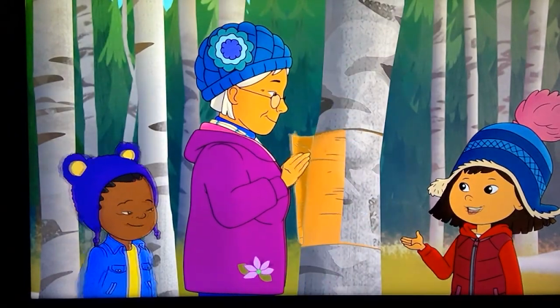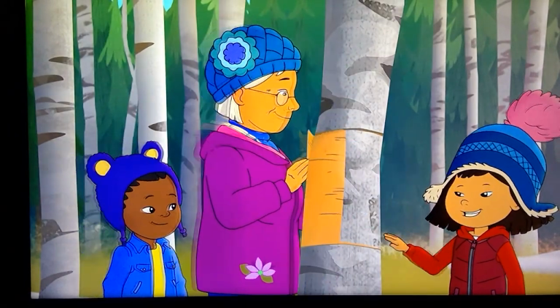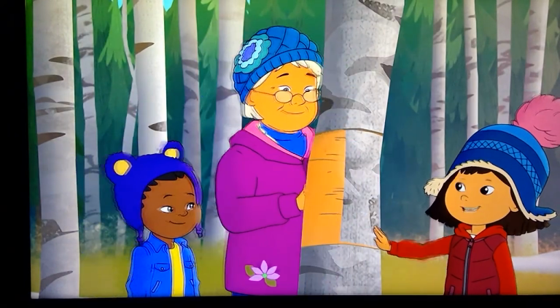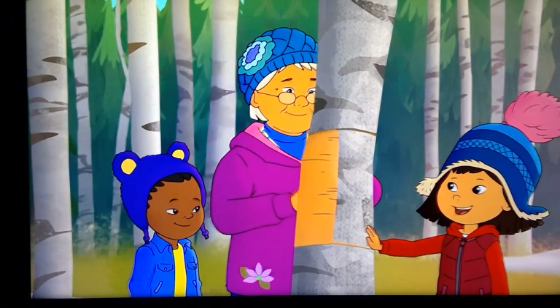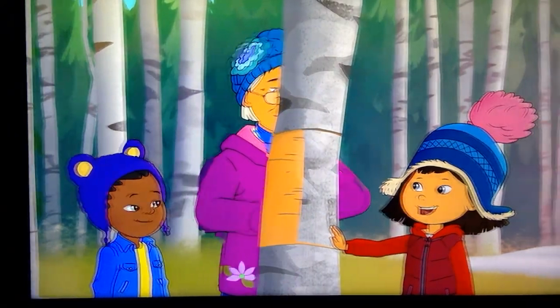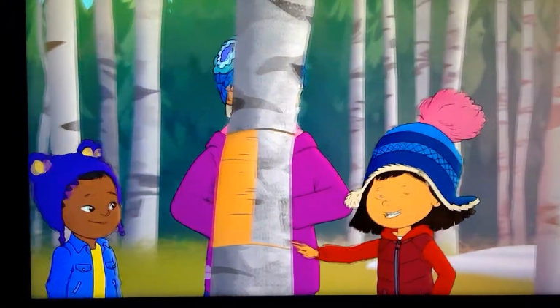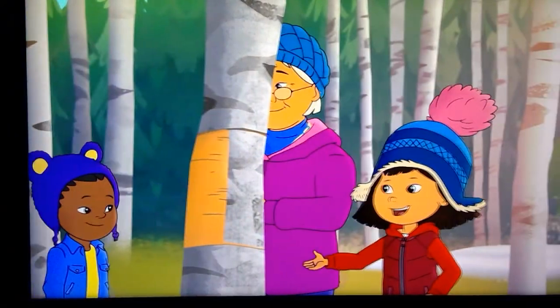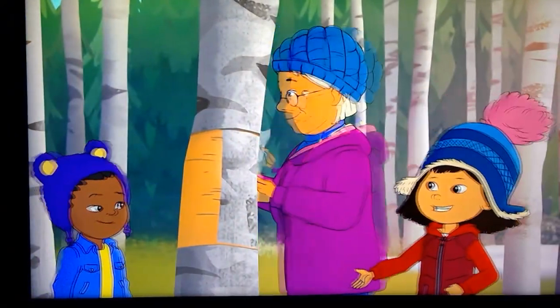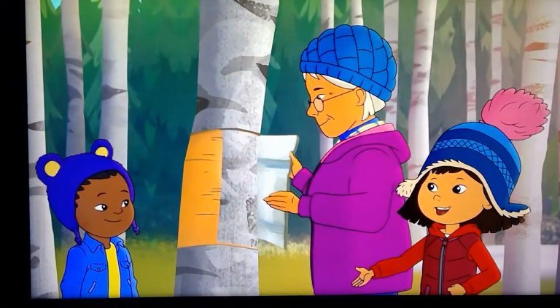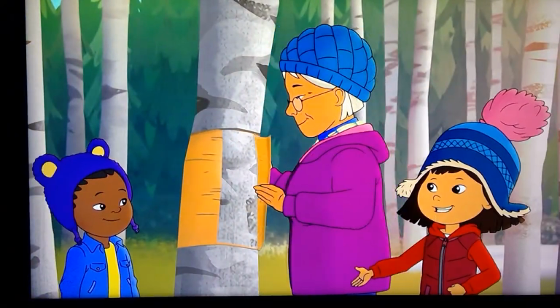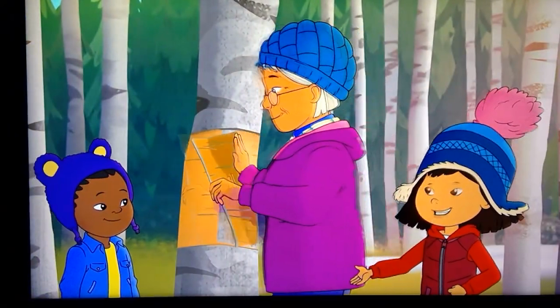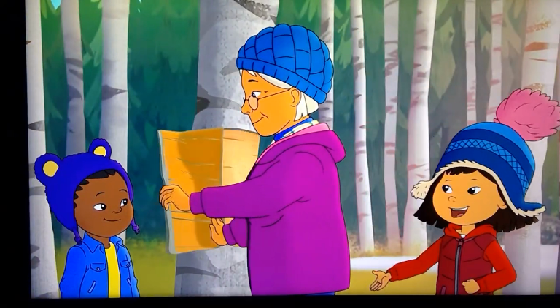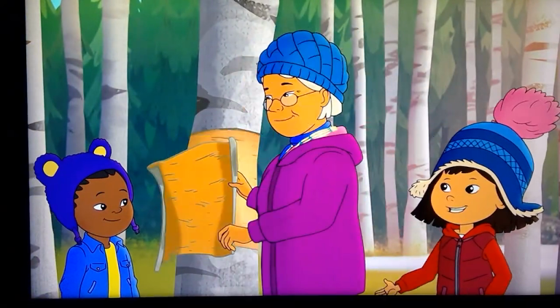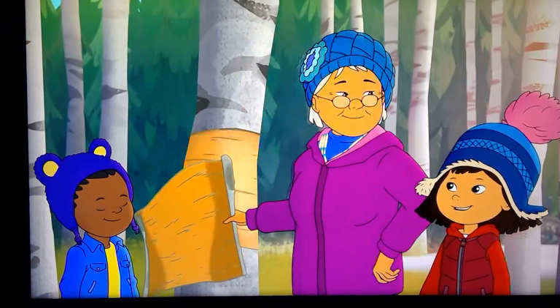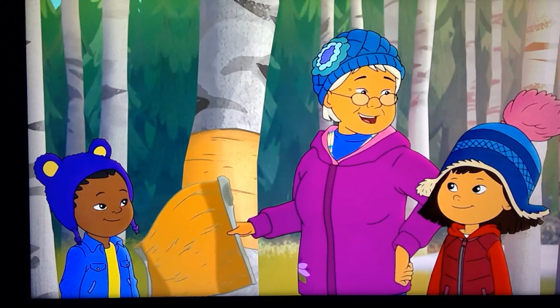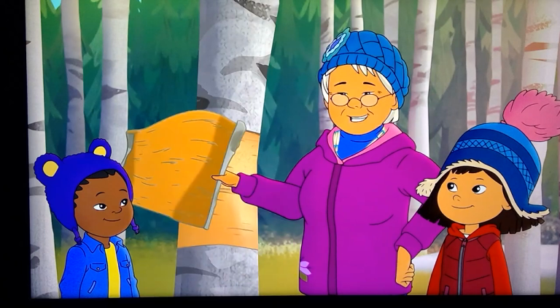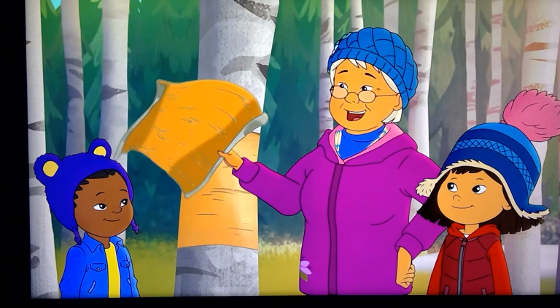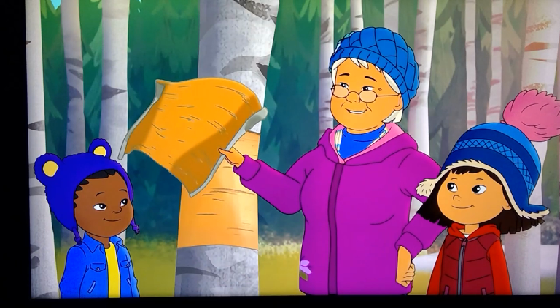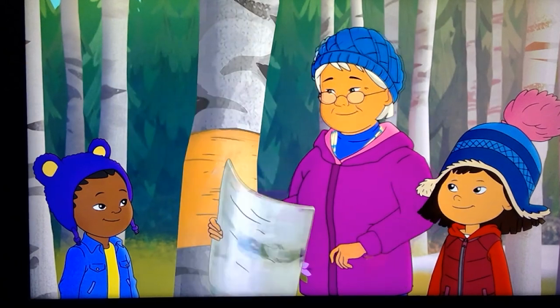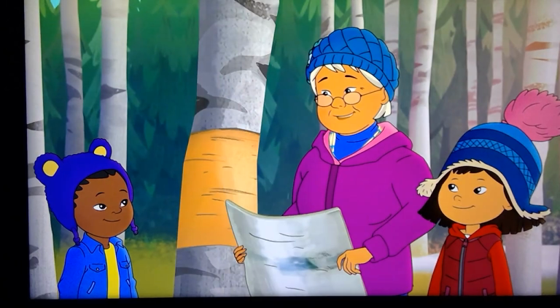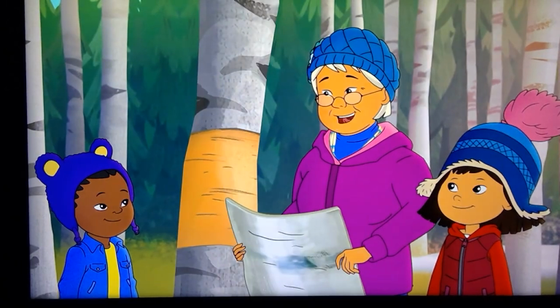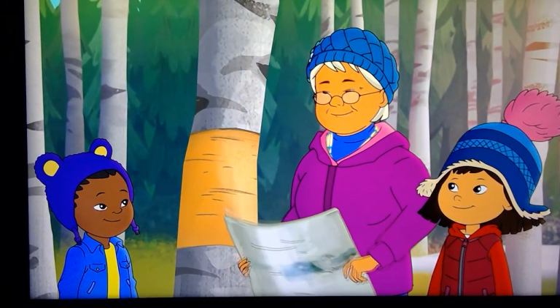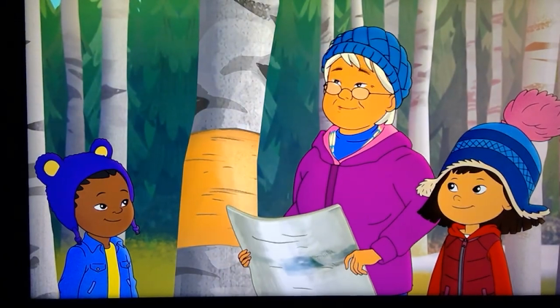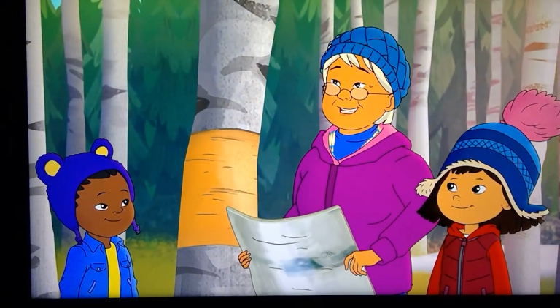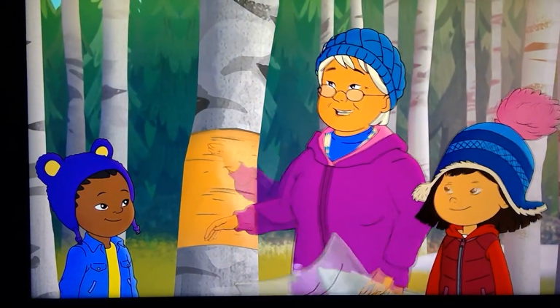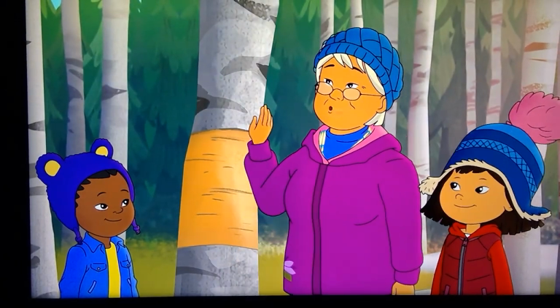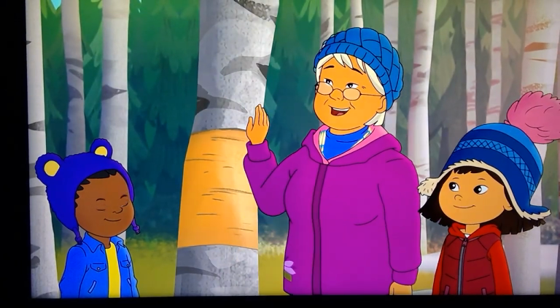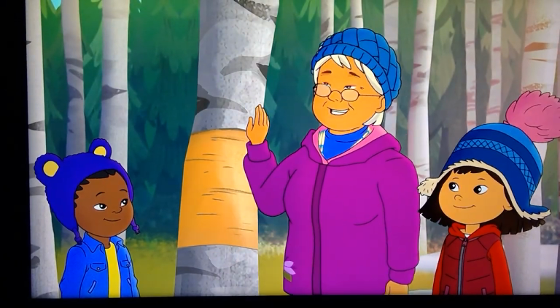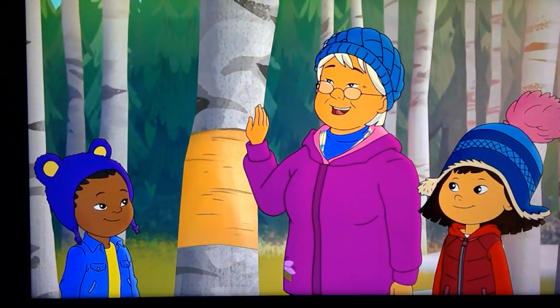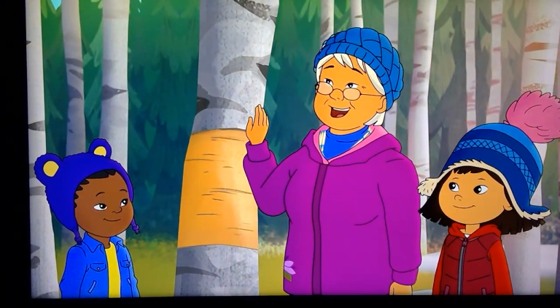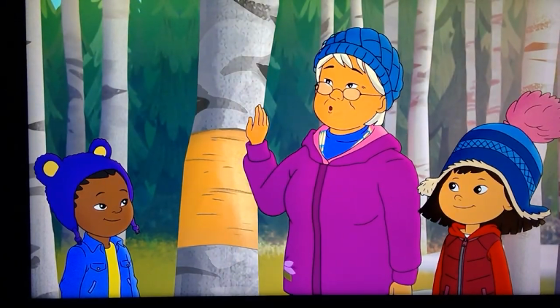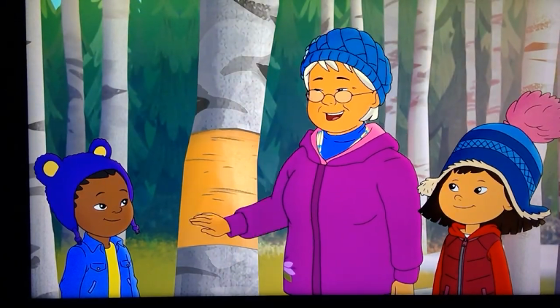They're called by their name in our language, right? That's right. And we always thank the tree.